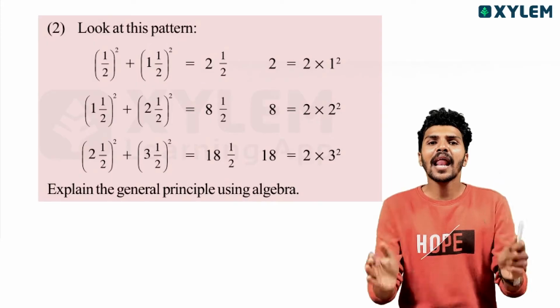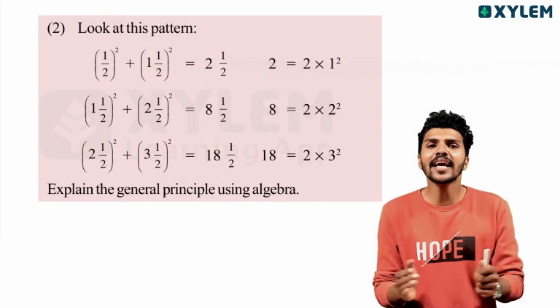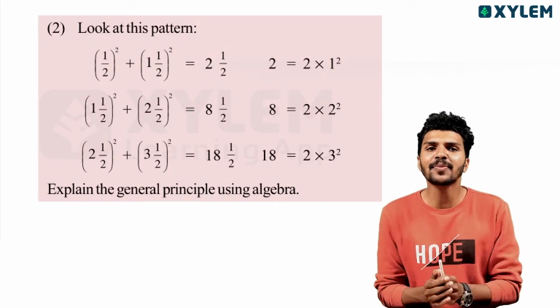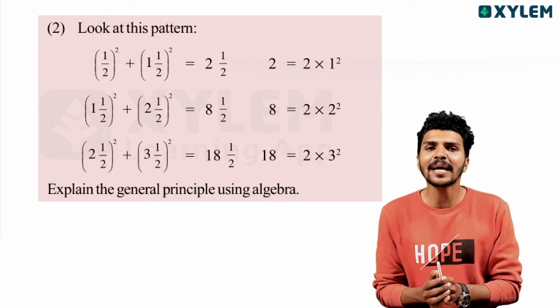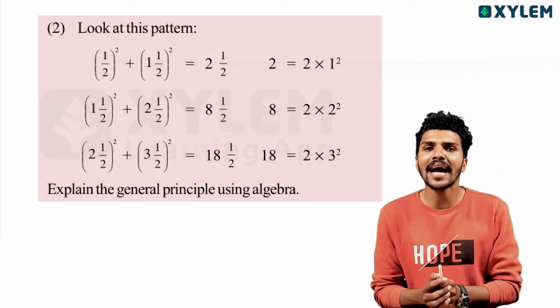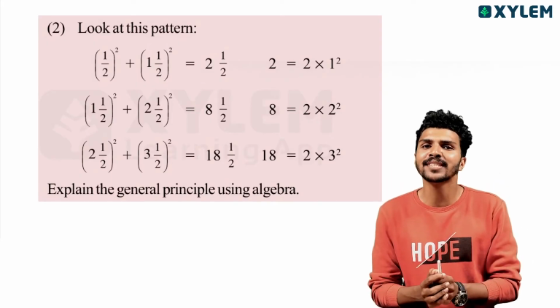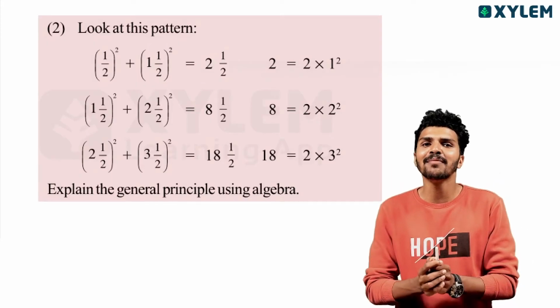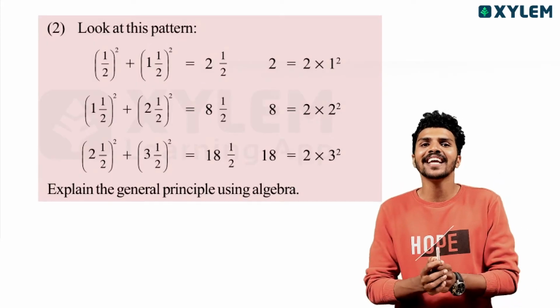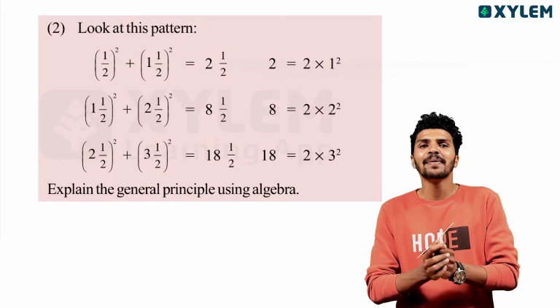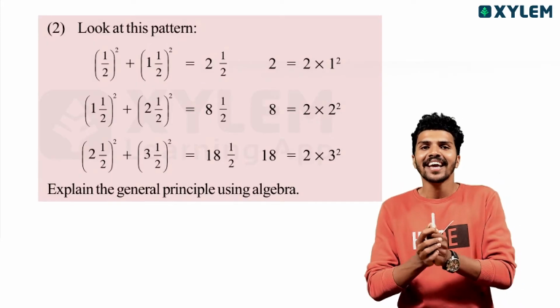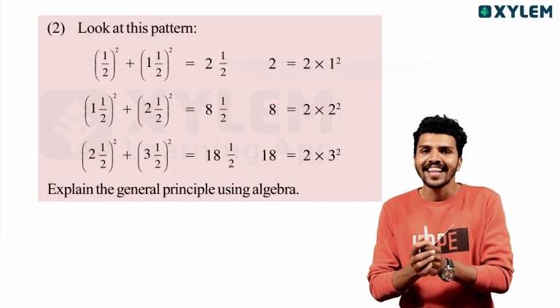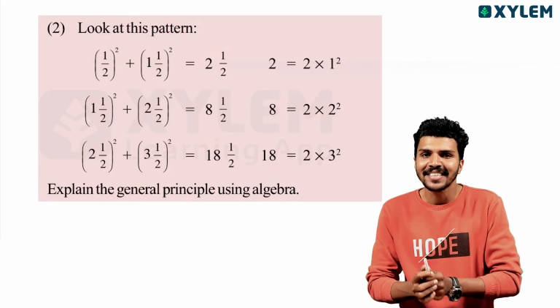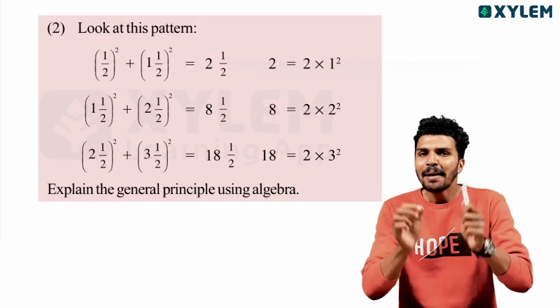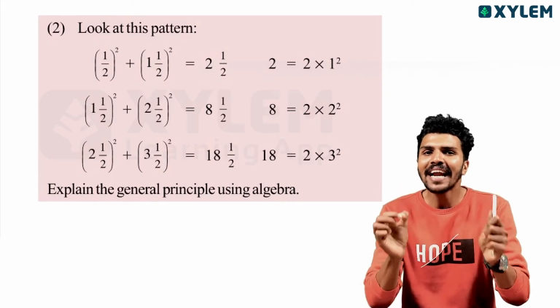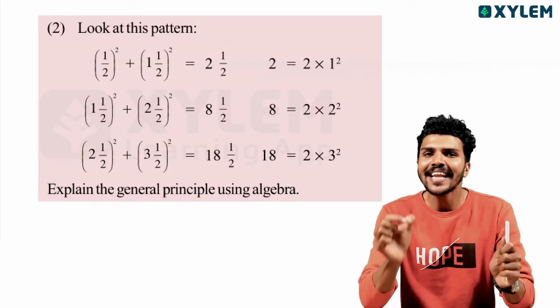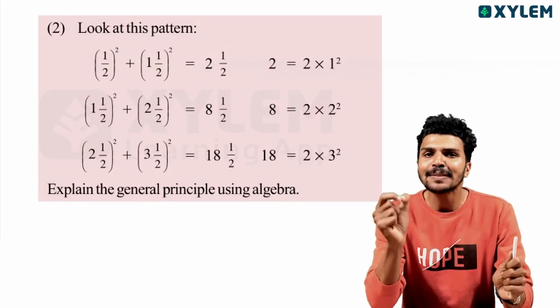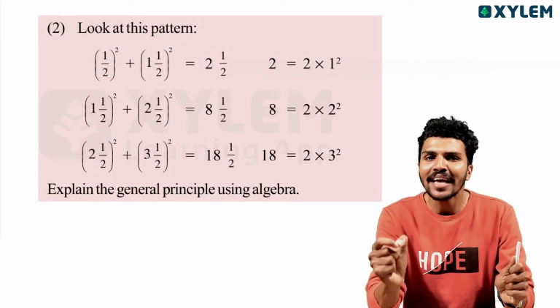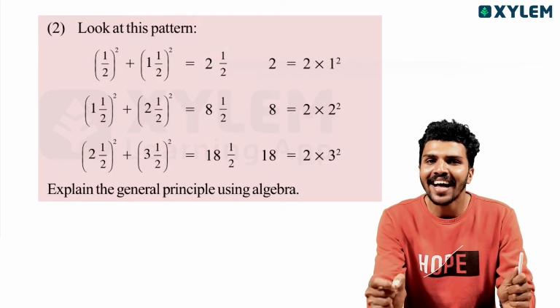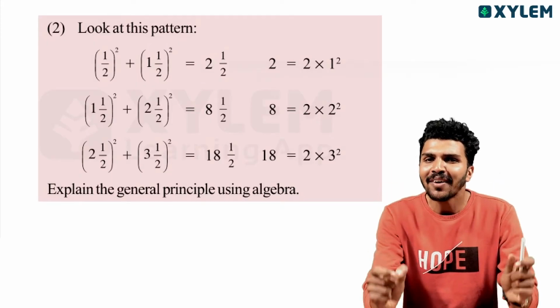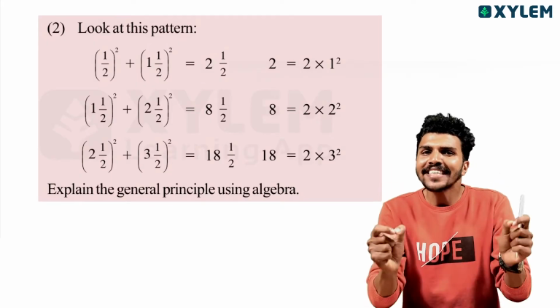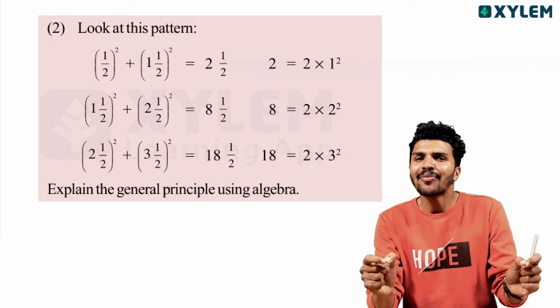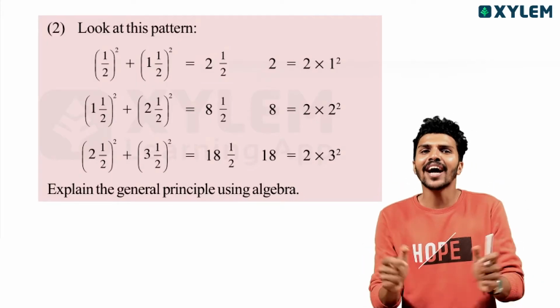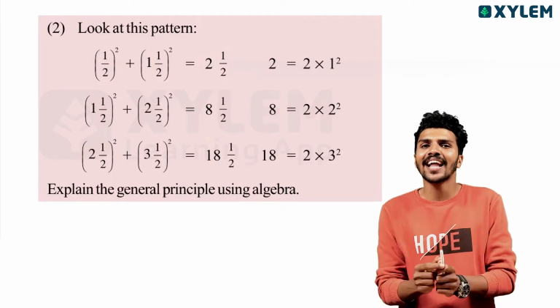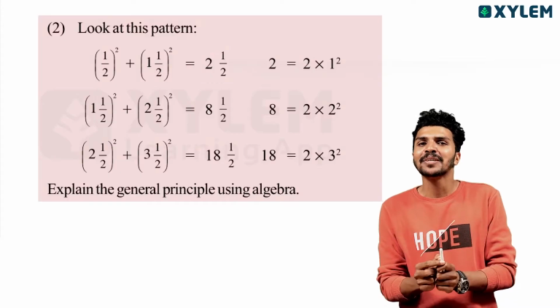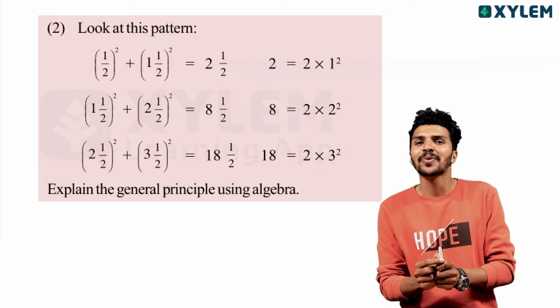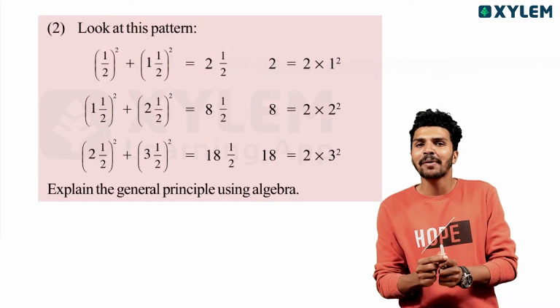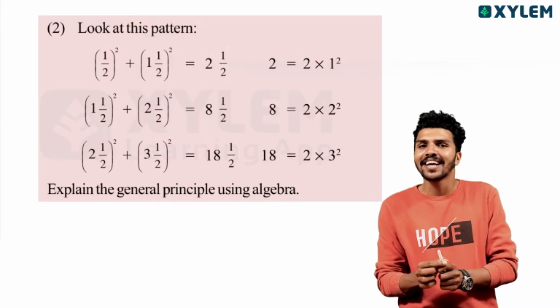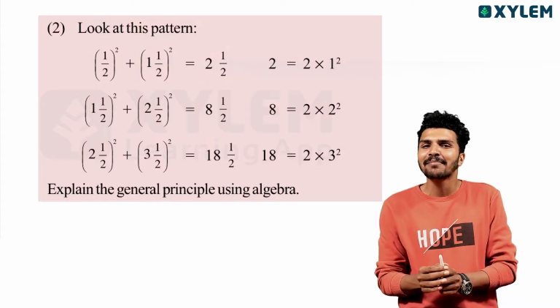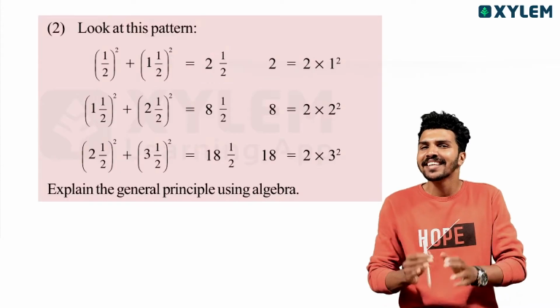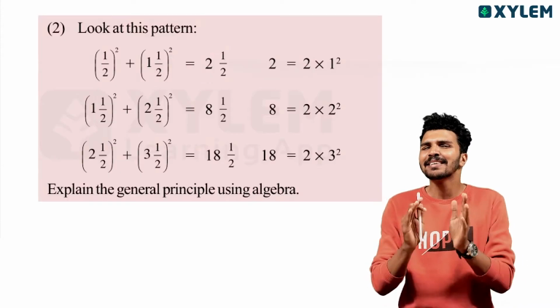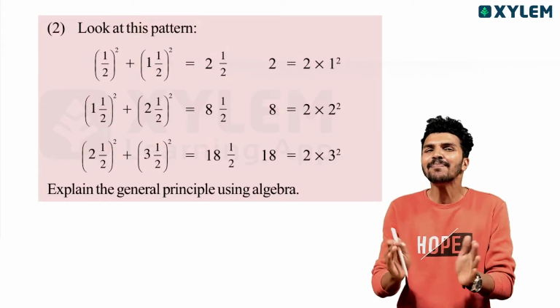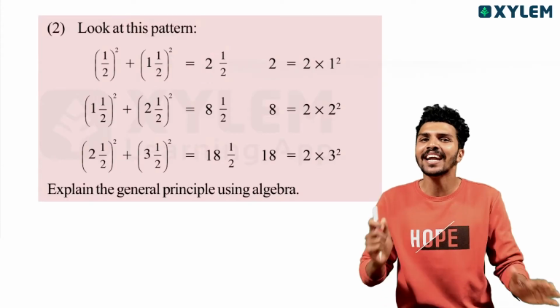Hello guys. Welcome back to Xylem Learning. It's me, Adrish. We don't have a textbook — a little tough one — but we are going to do this very simple thing.